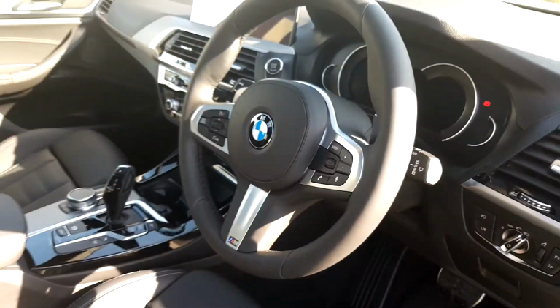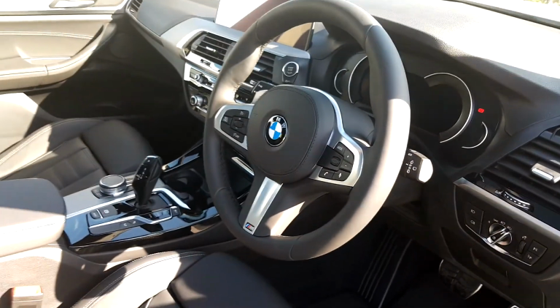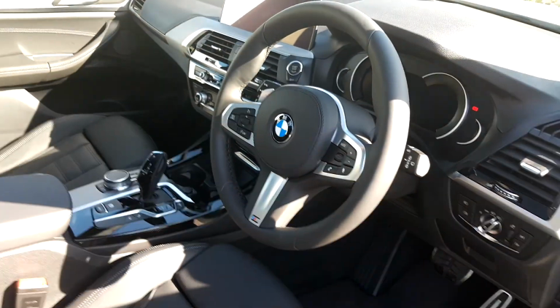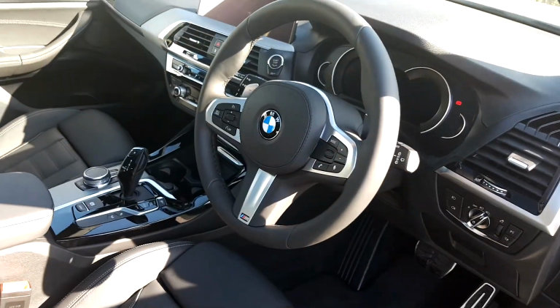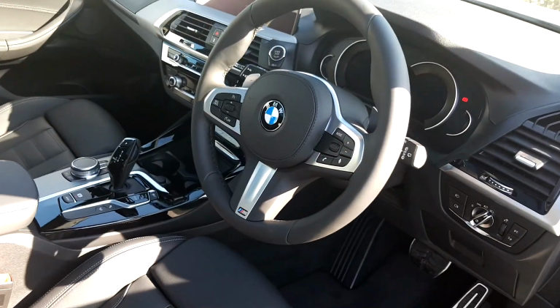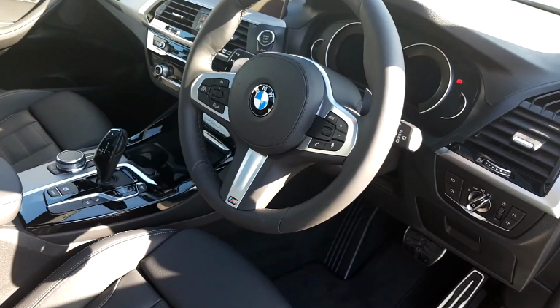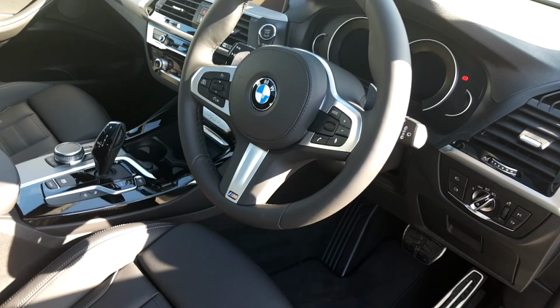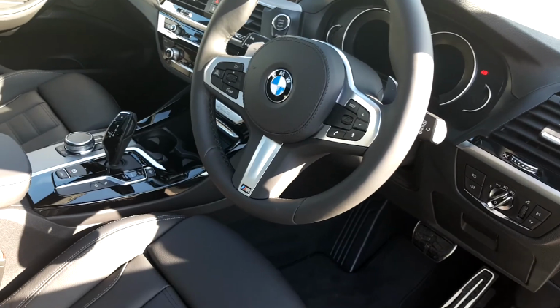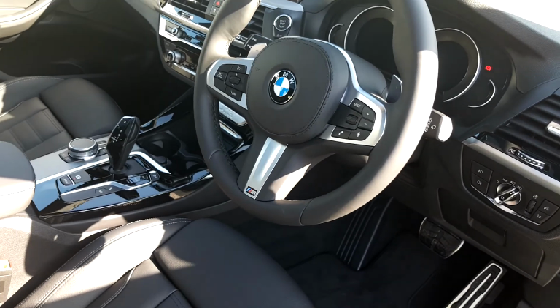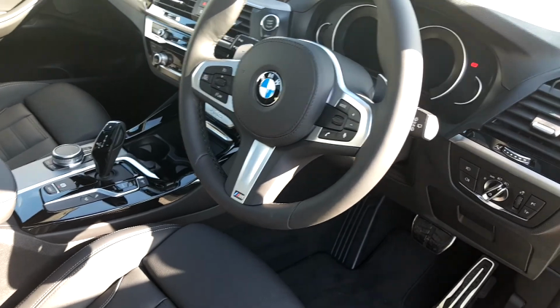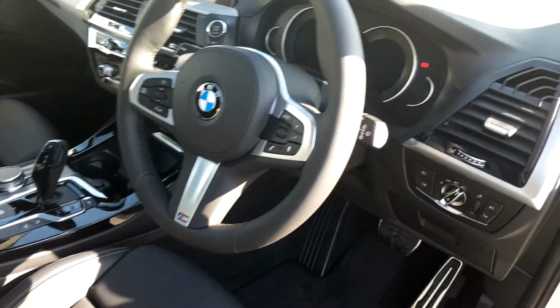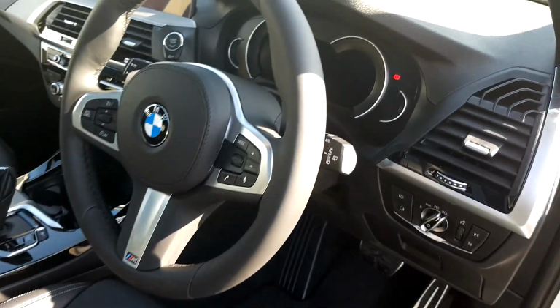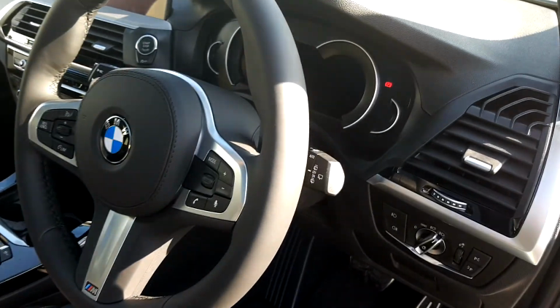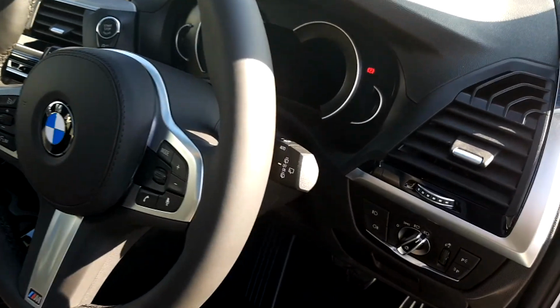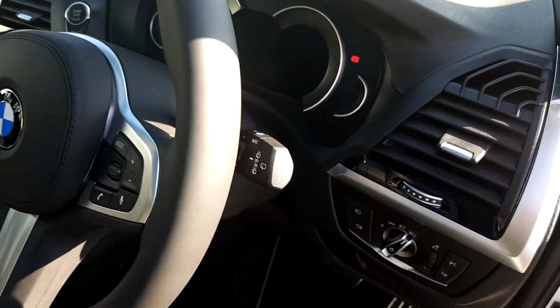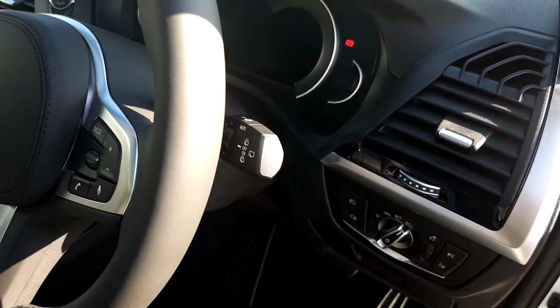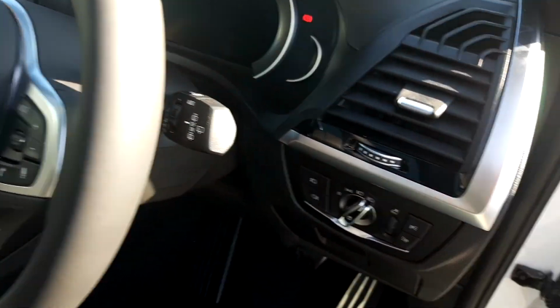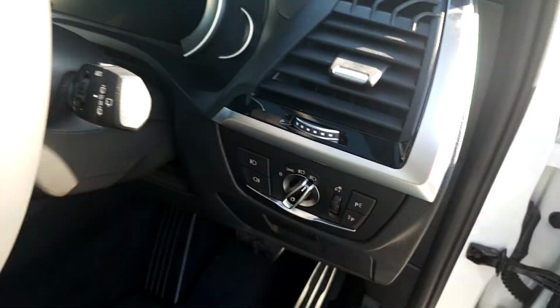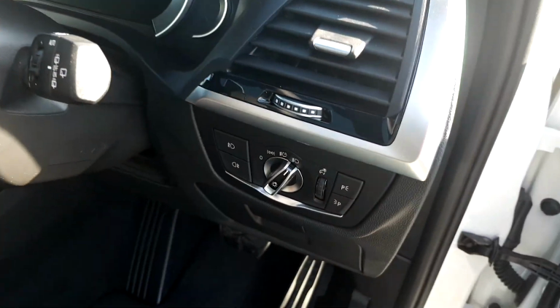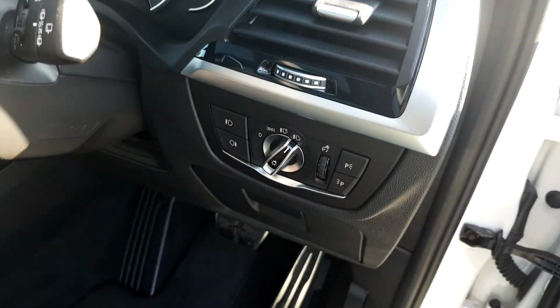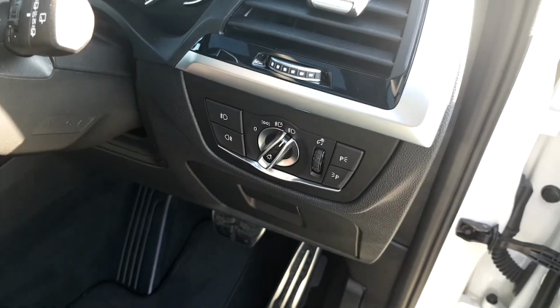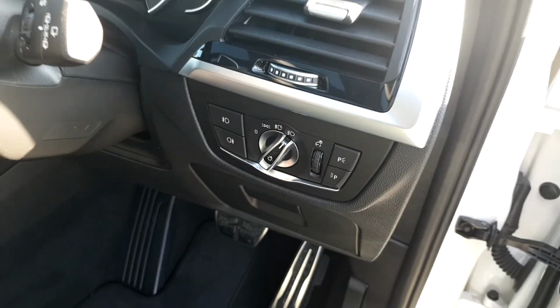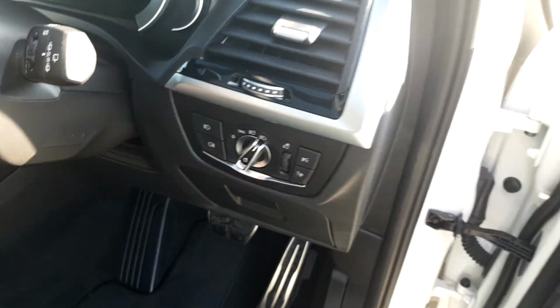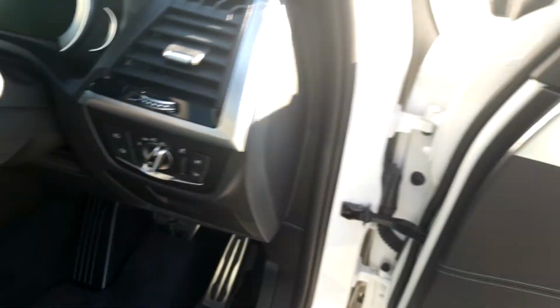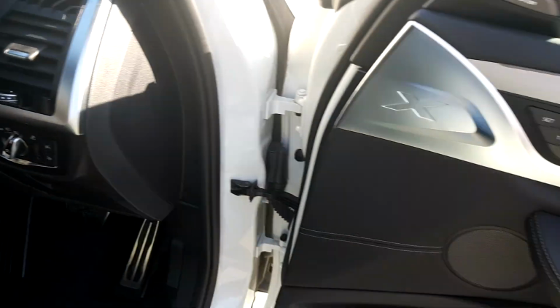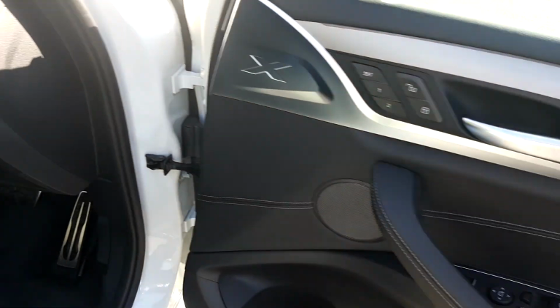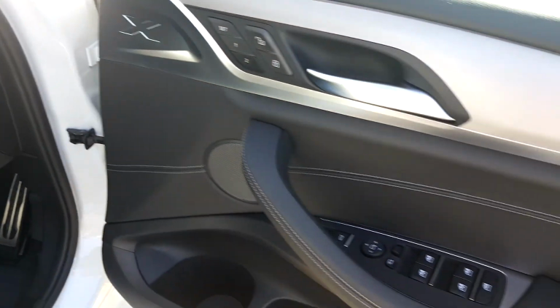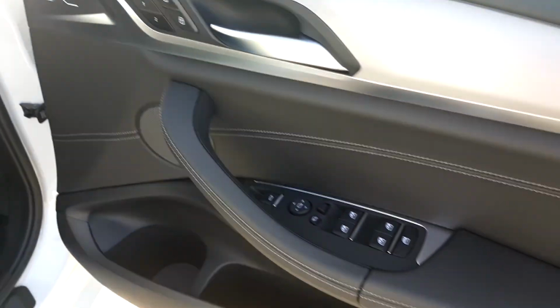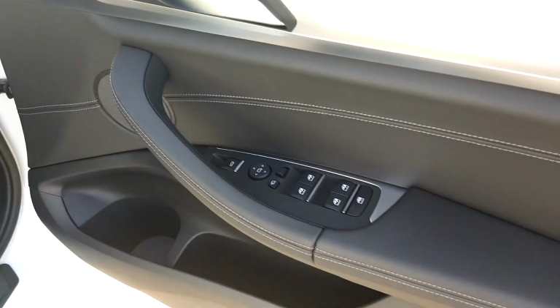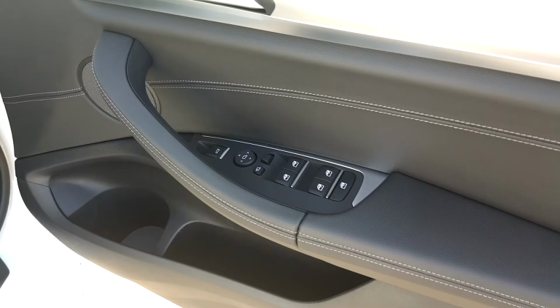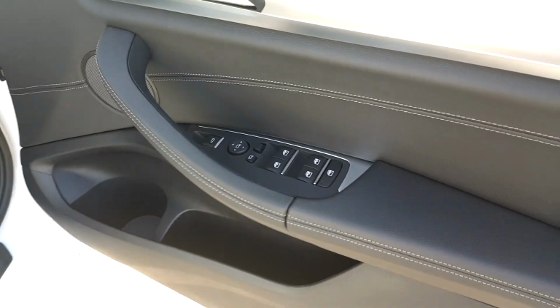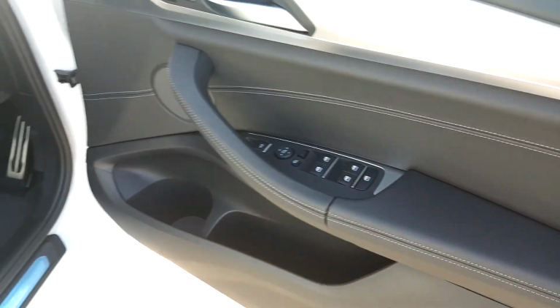The steering wheel is a leather M Sport steering wheel. It's got automatic wipers, automatic headlights, electric windows front and rear.